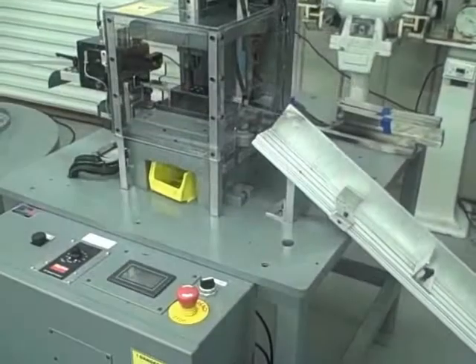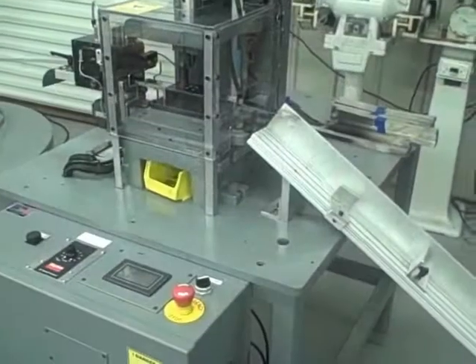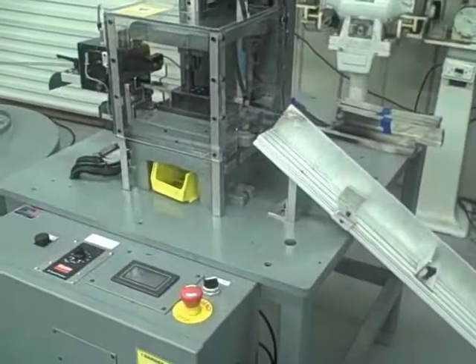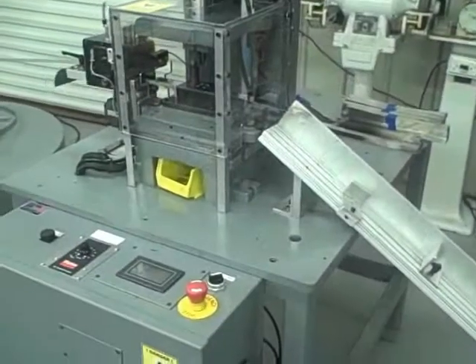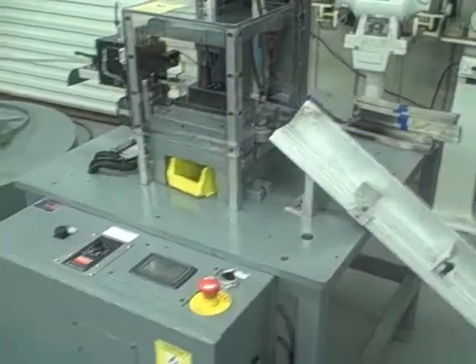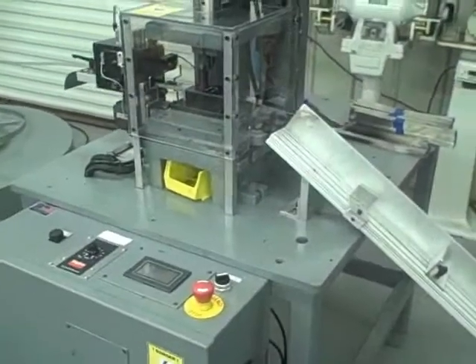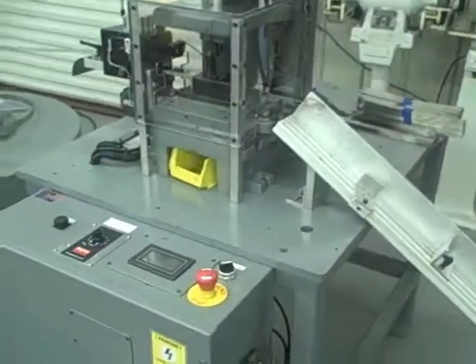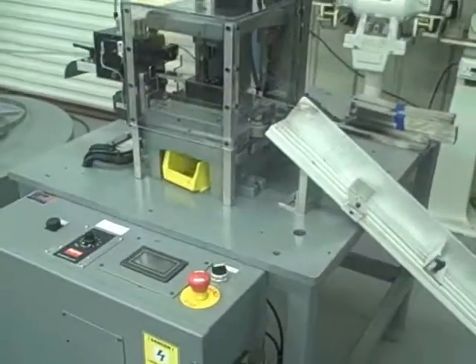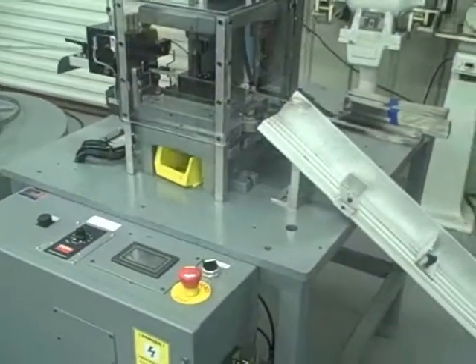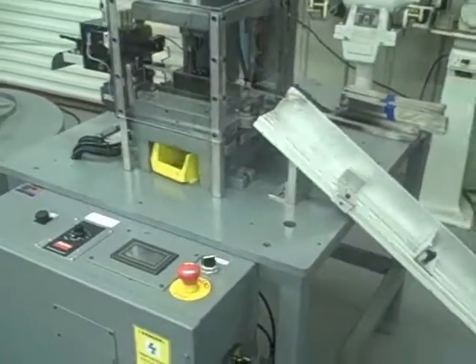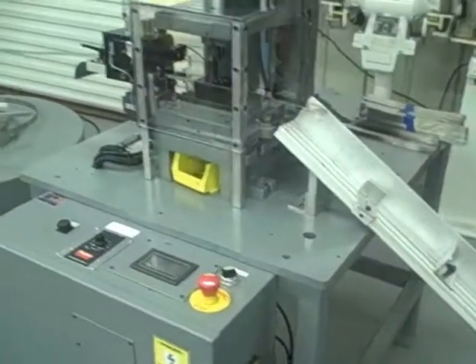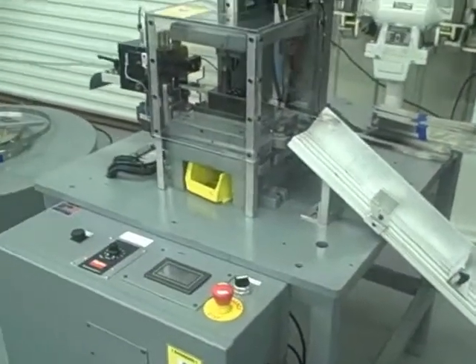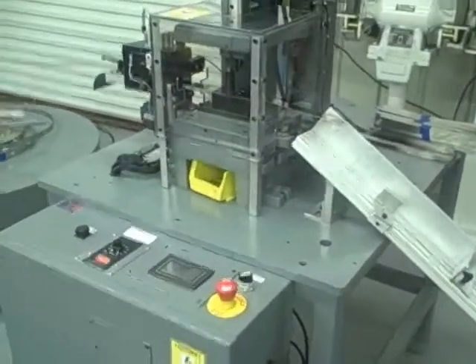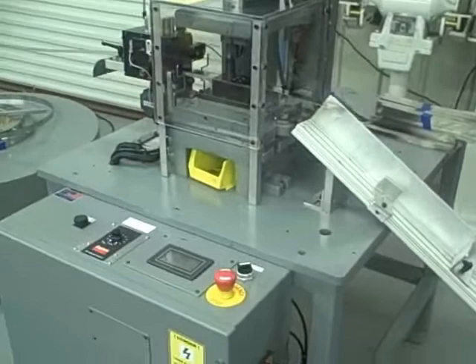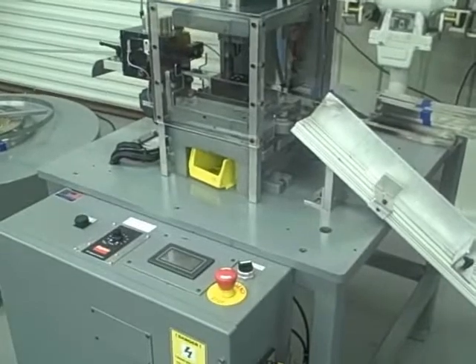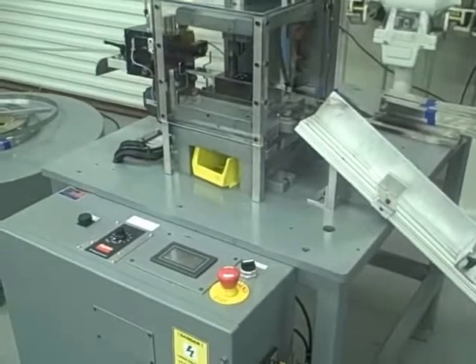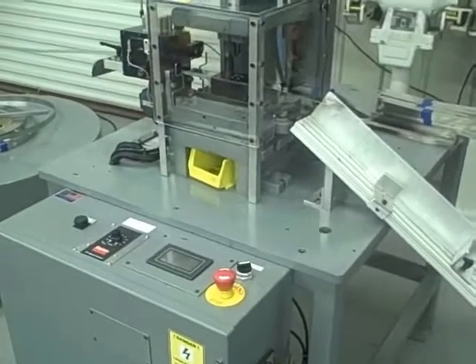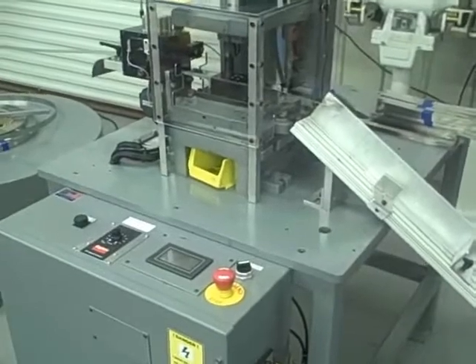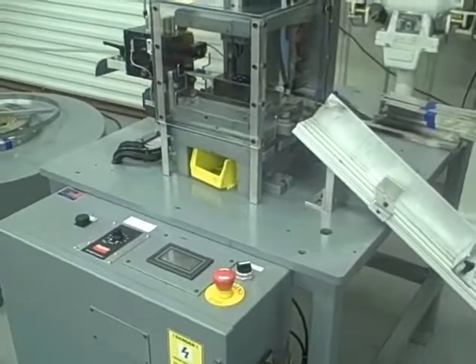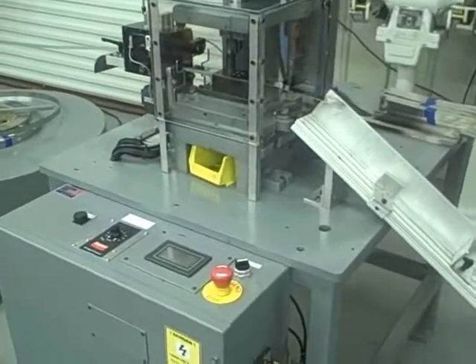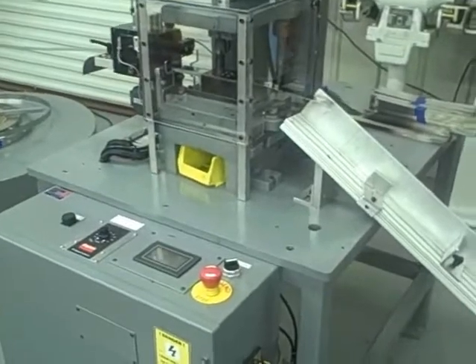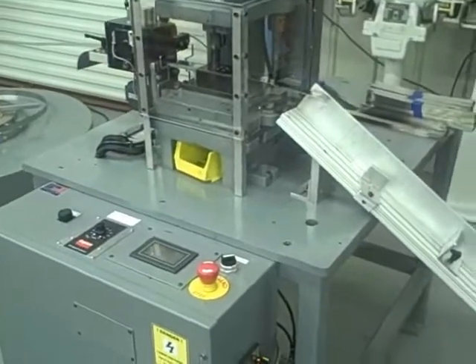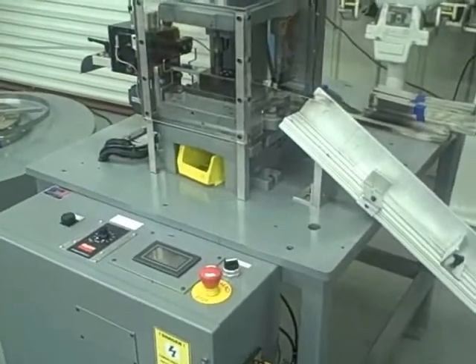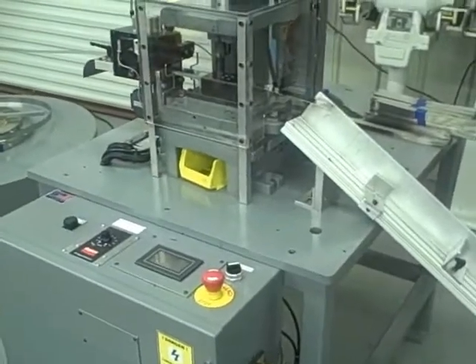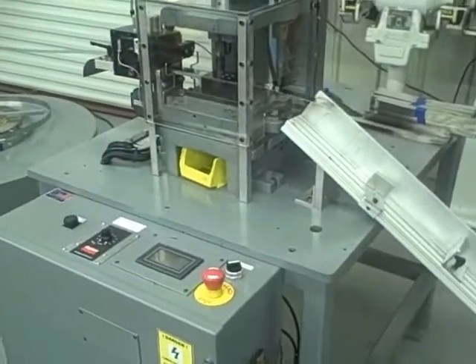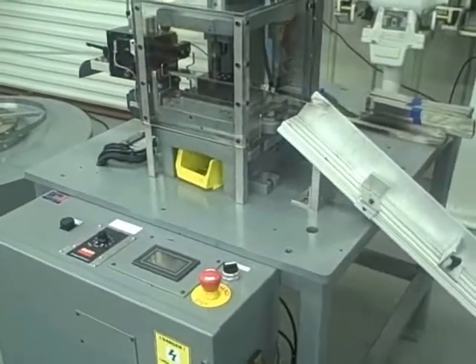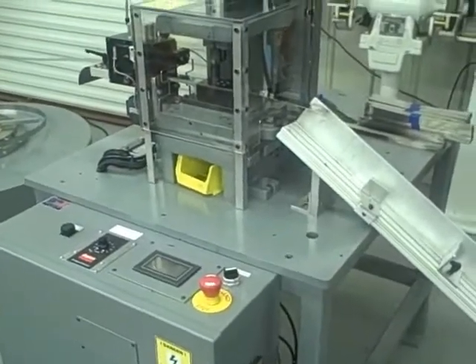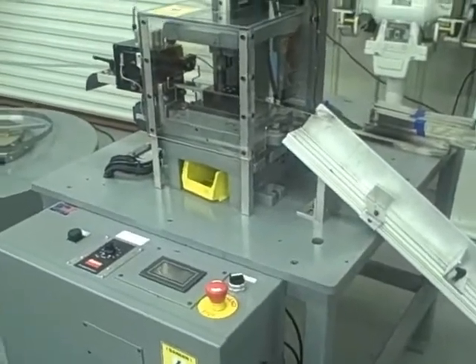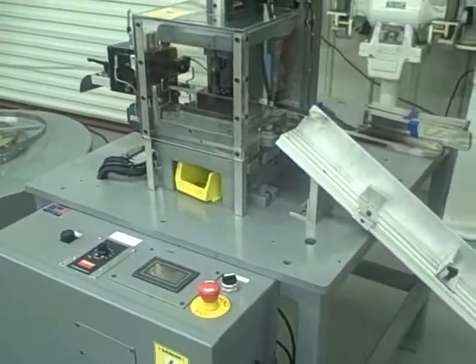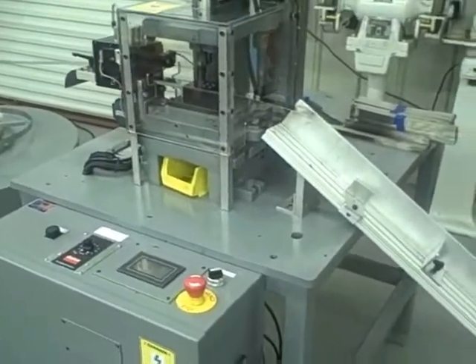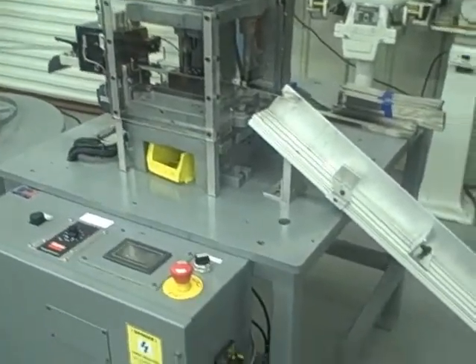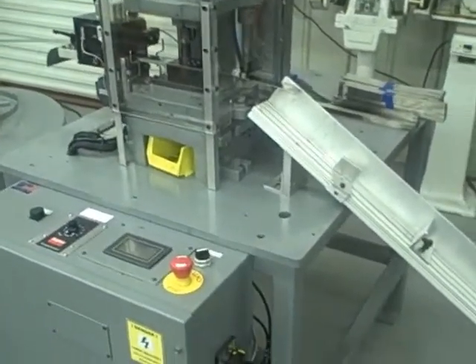This is the final version of the automated snap band machine.